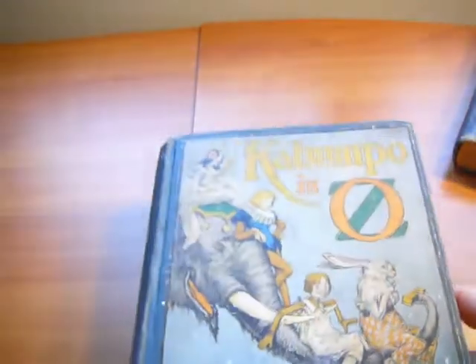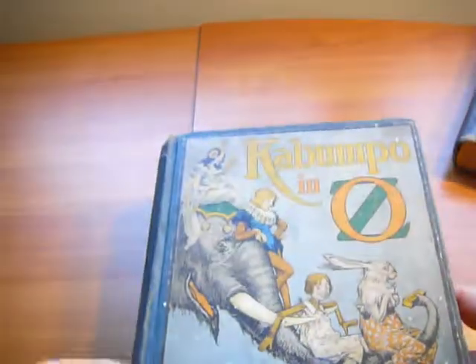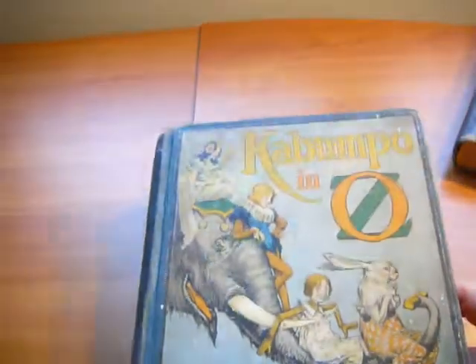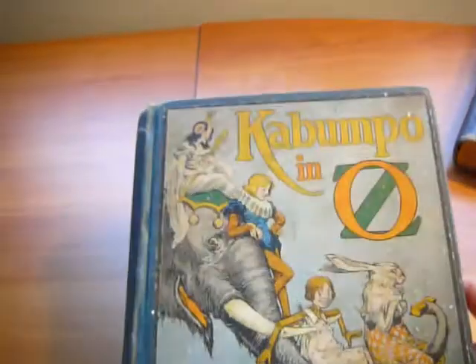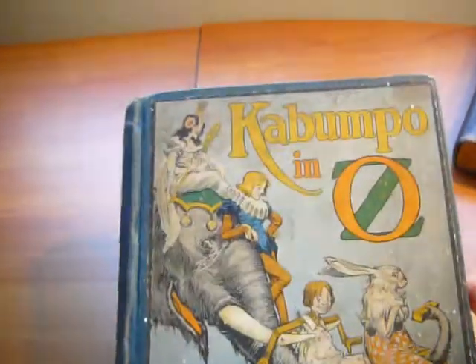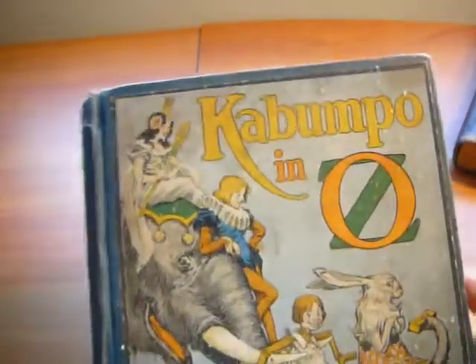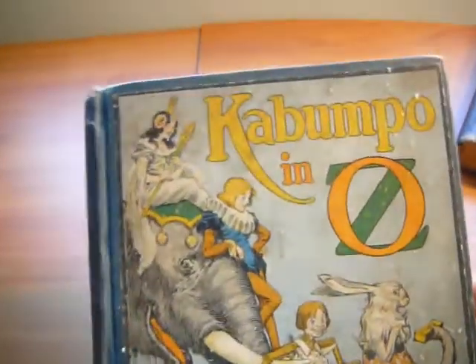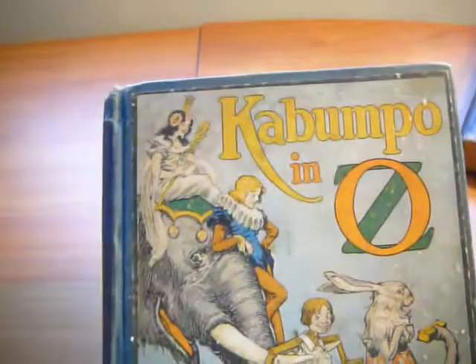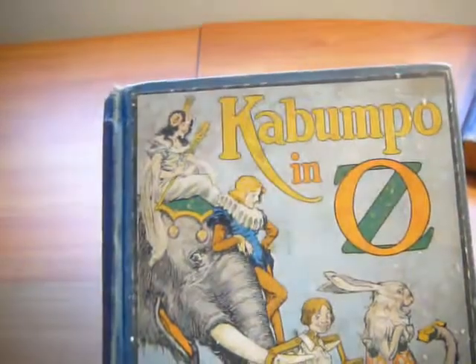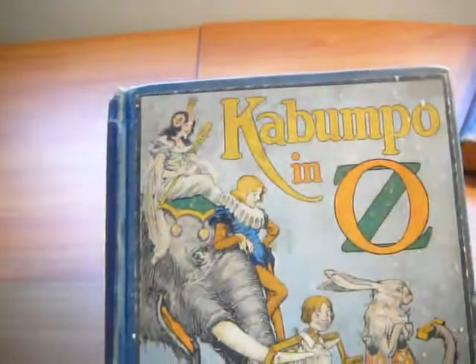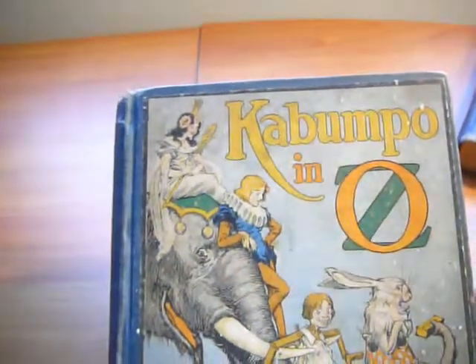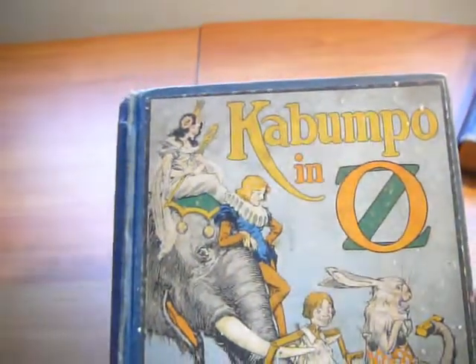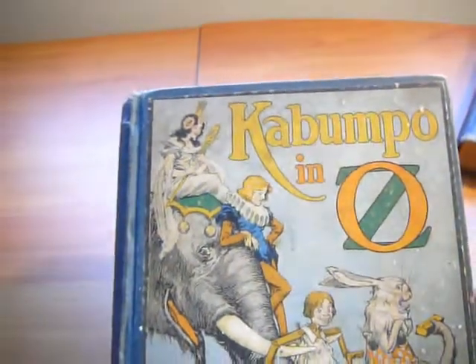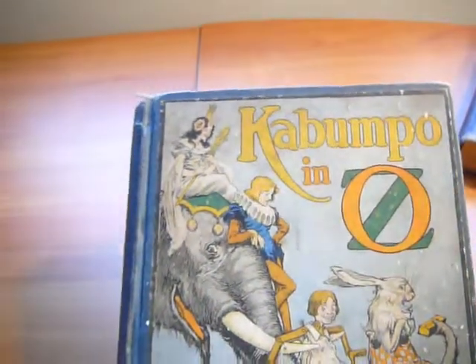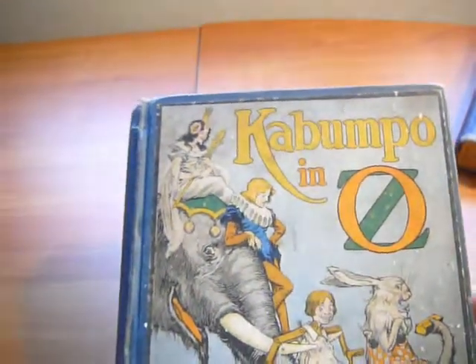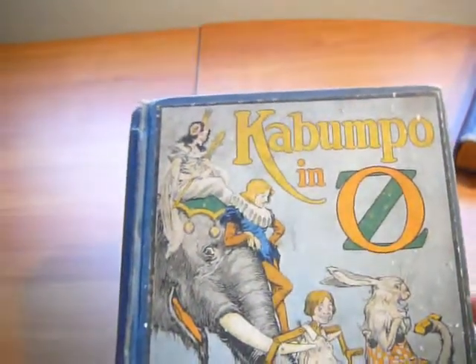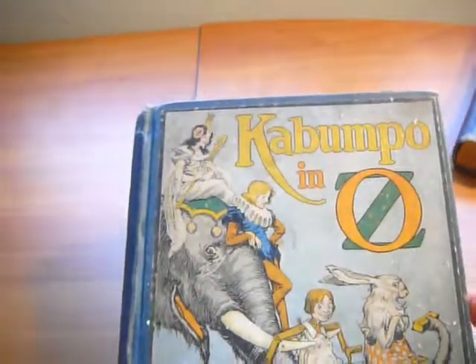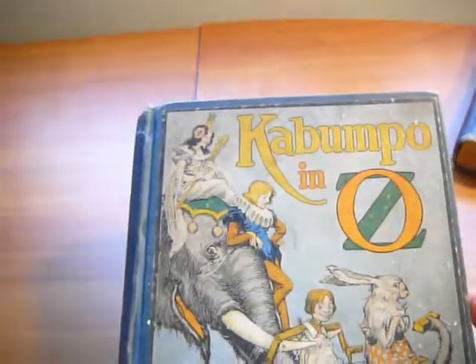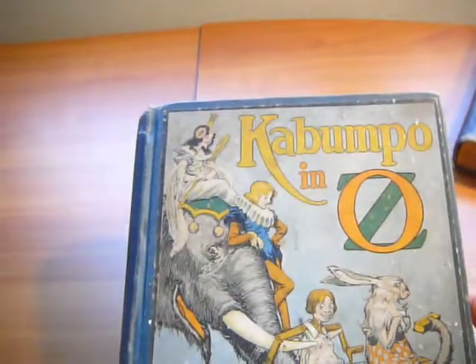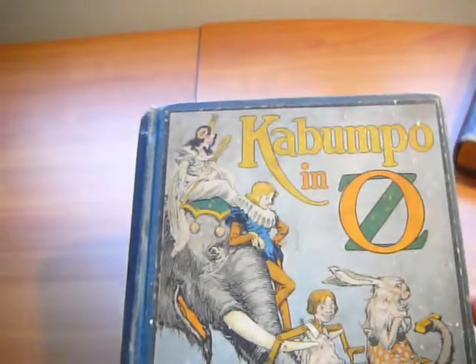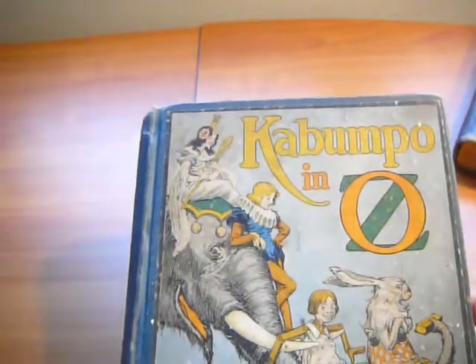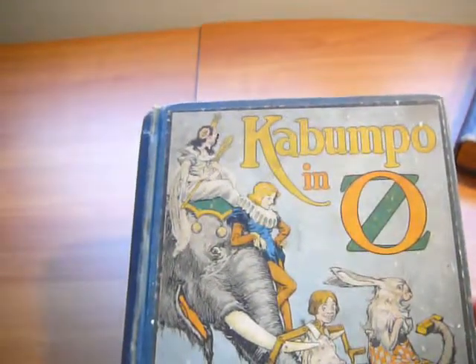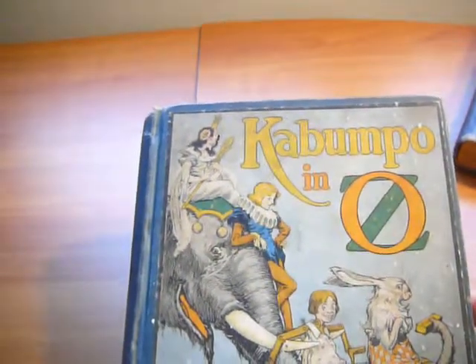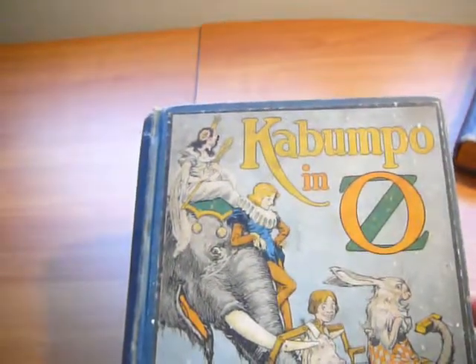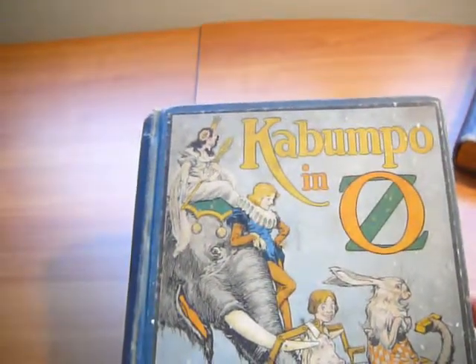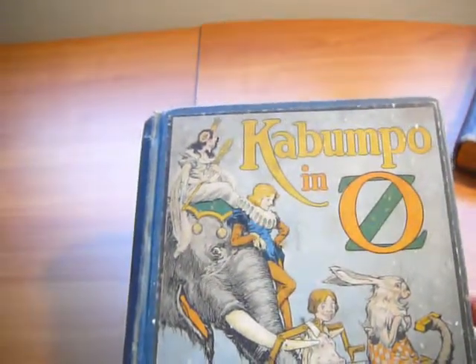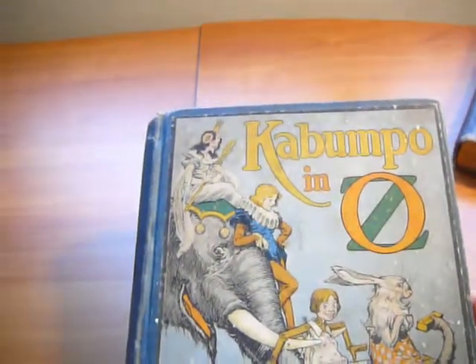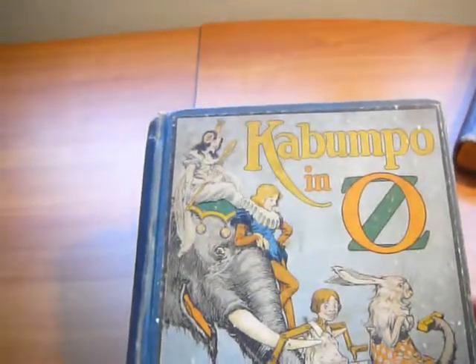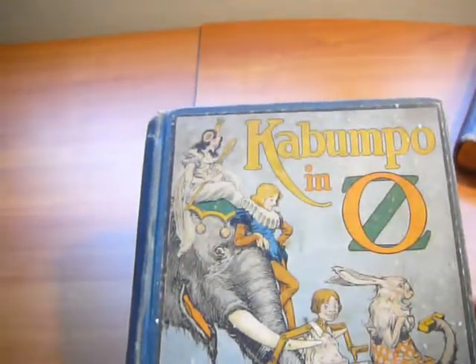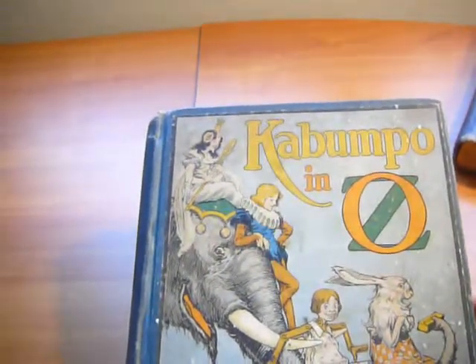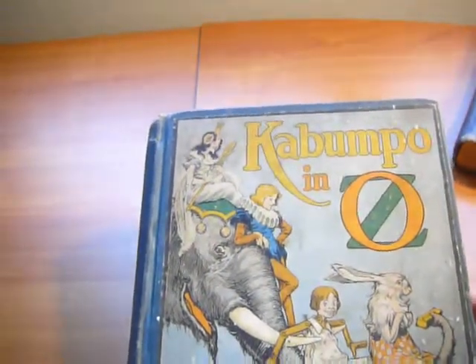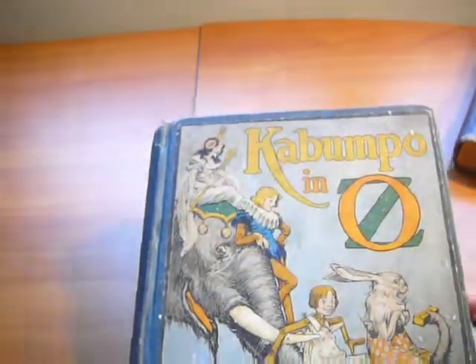If you would like to learn a little bit more about it, please visit my website, www.rarearsbooks.com.